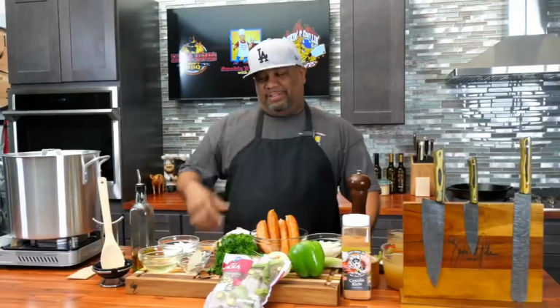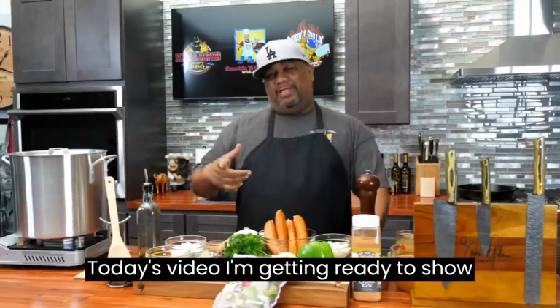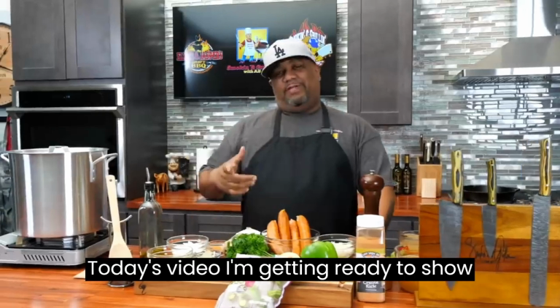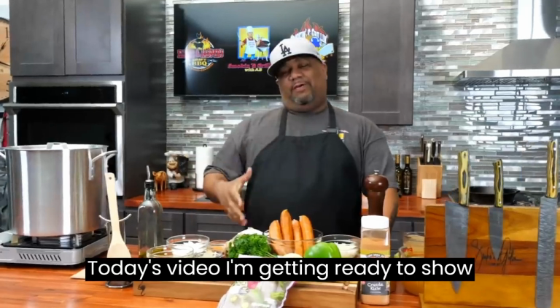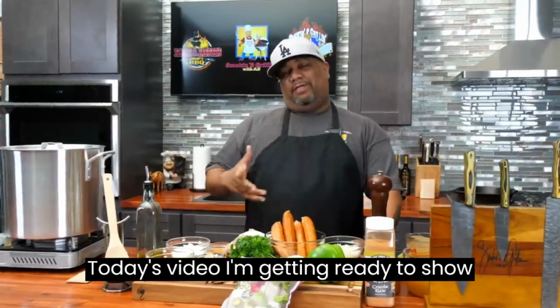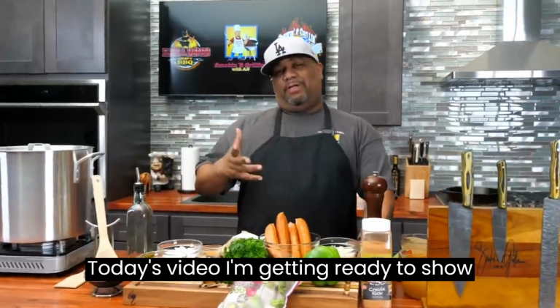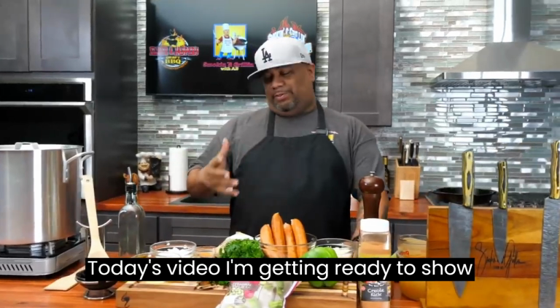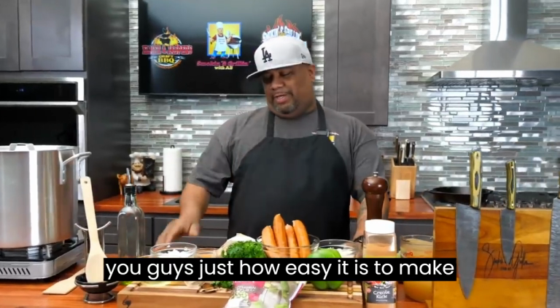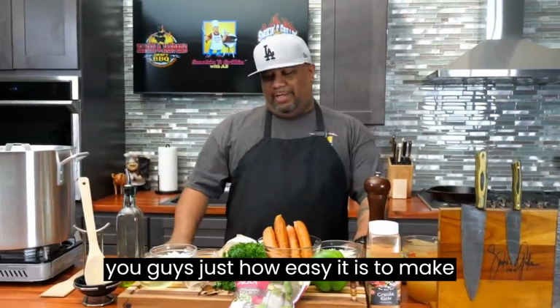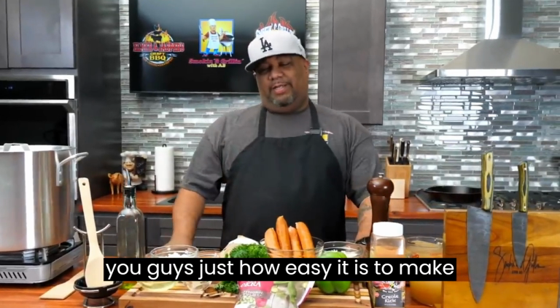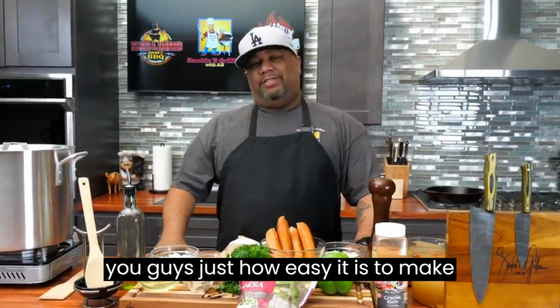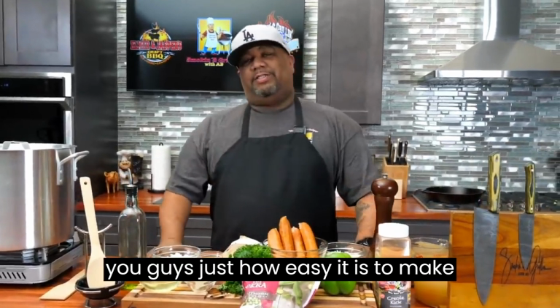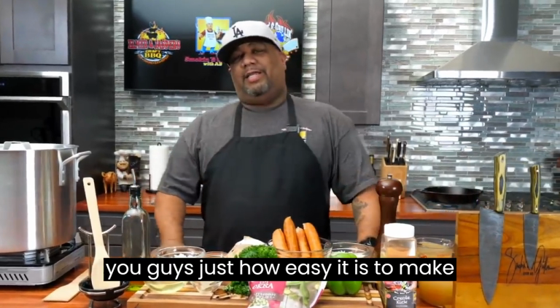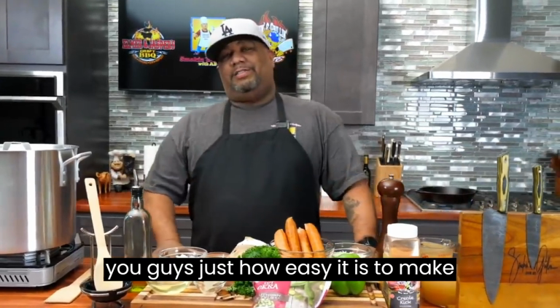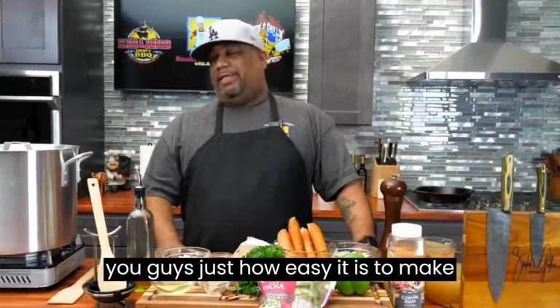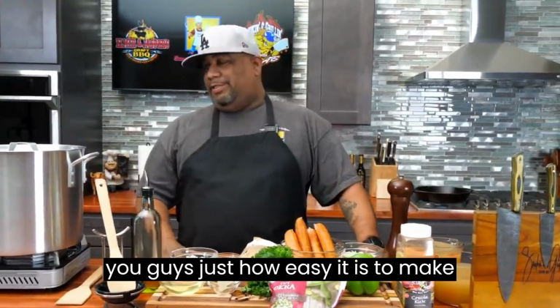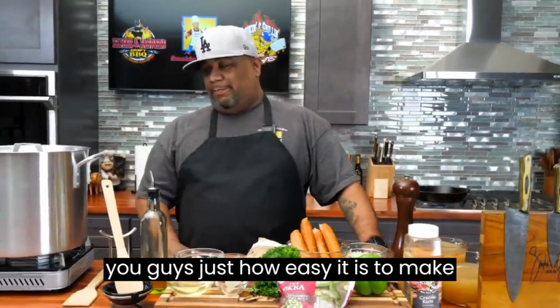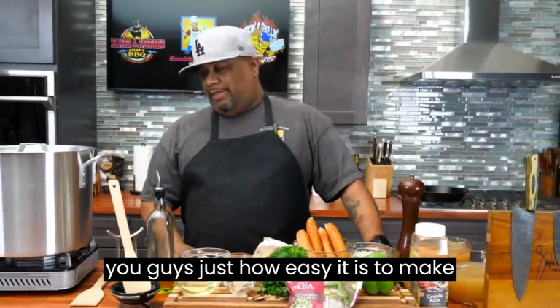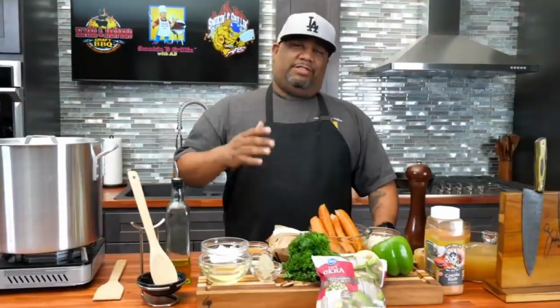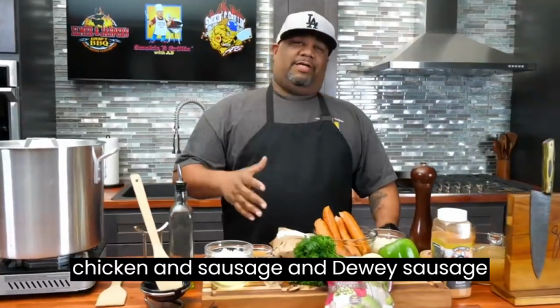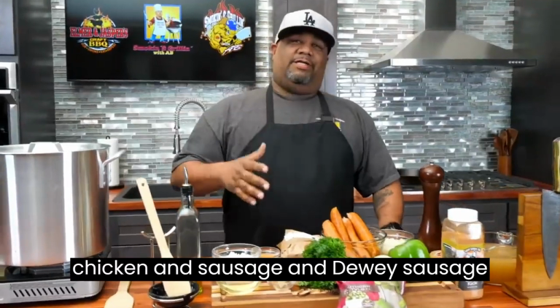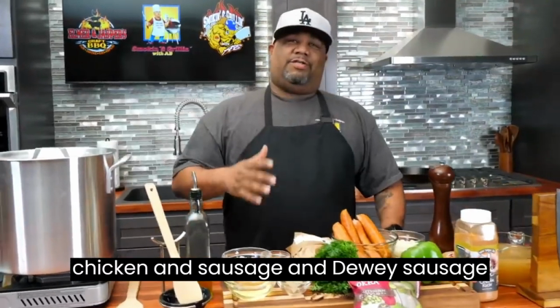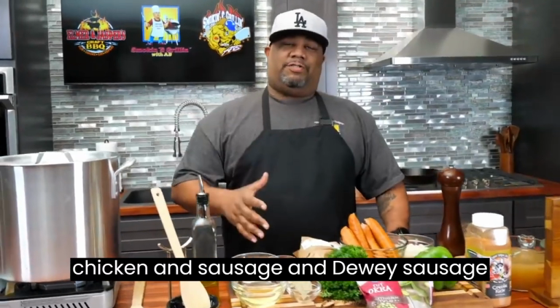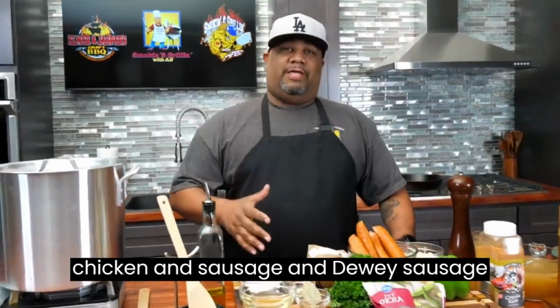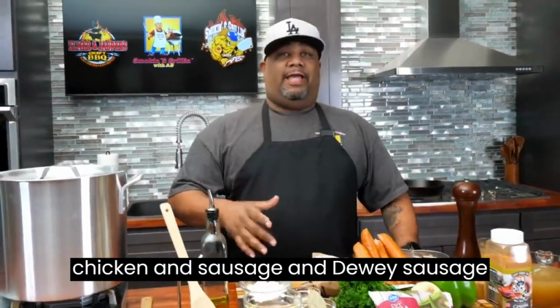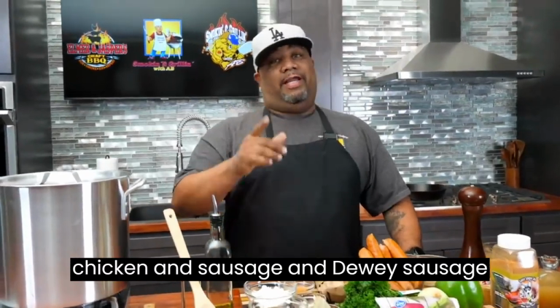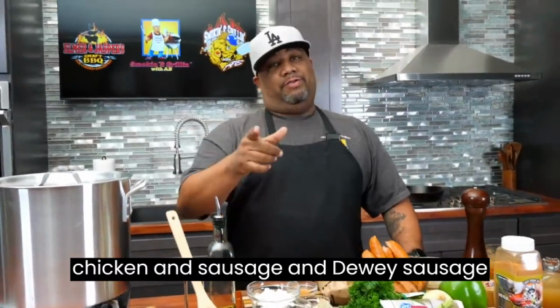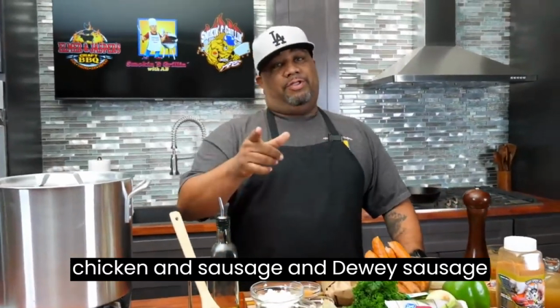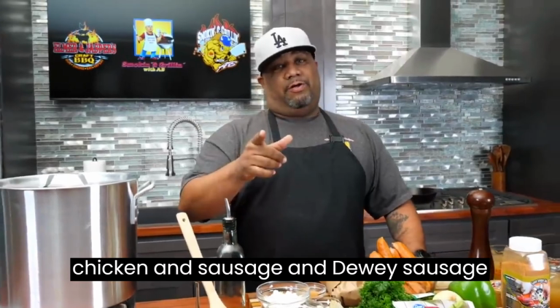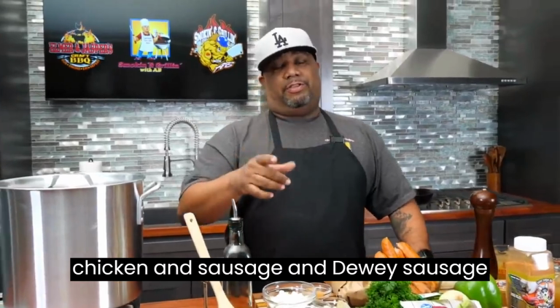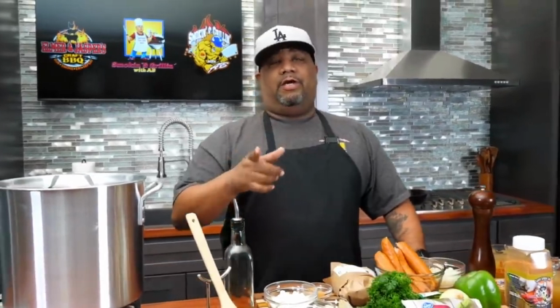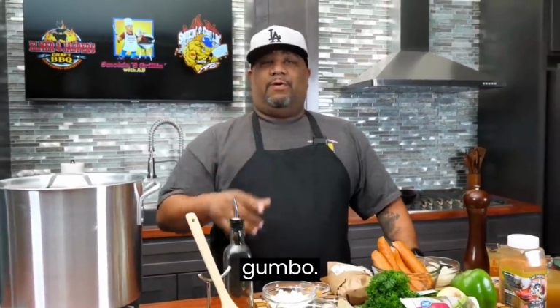Today's video, I'm getting ready to show you guys just how easy it is to make chicken and sausage and andouille sausage gumbo.